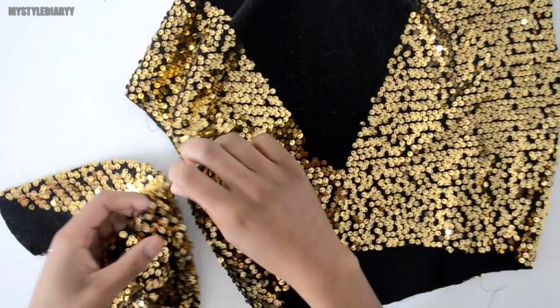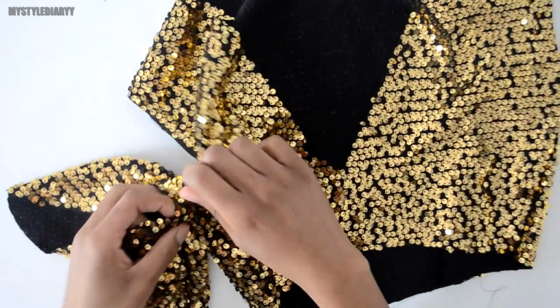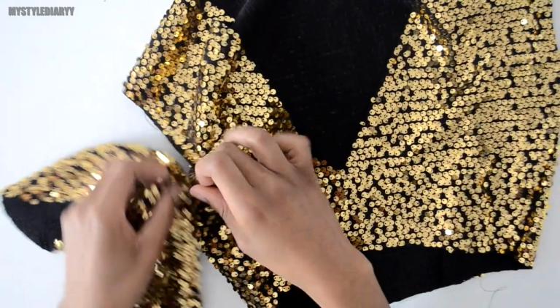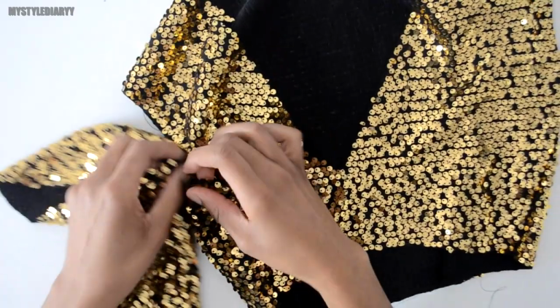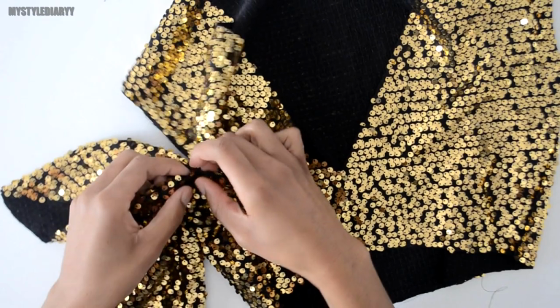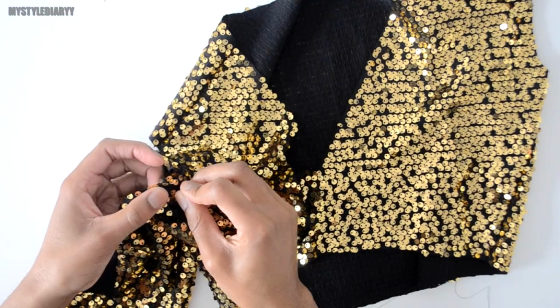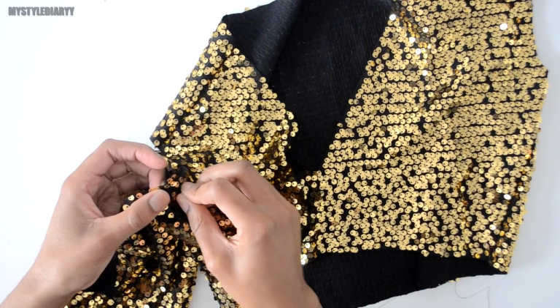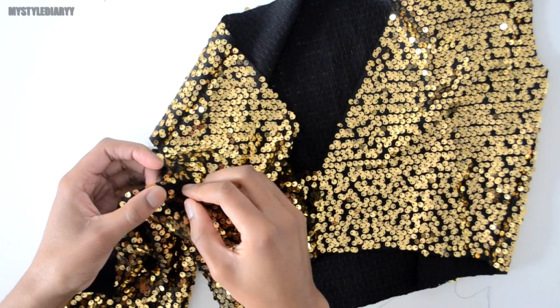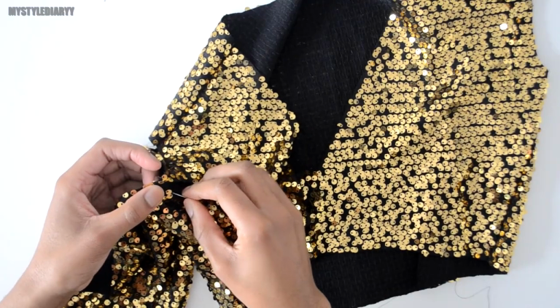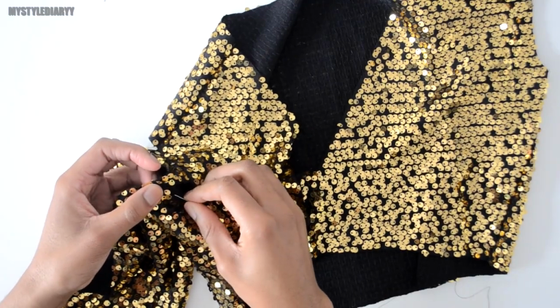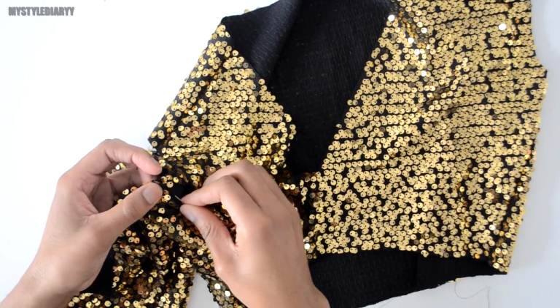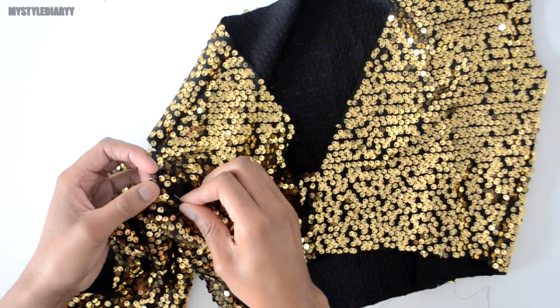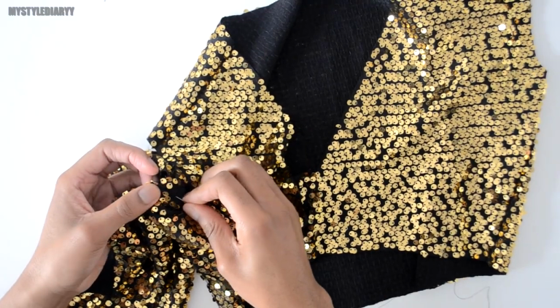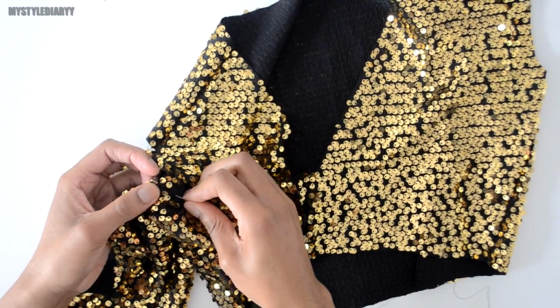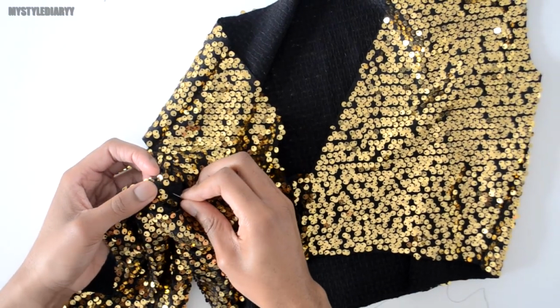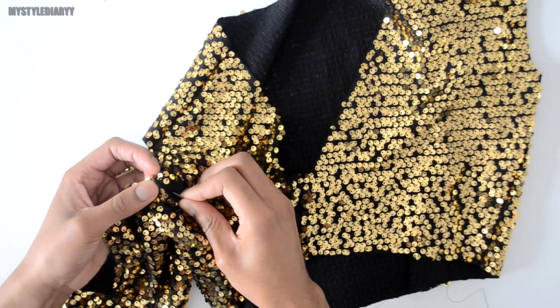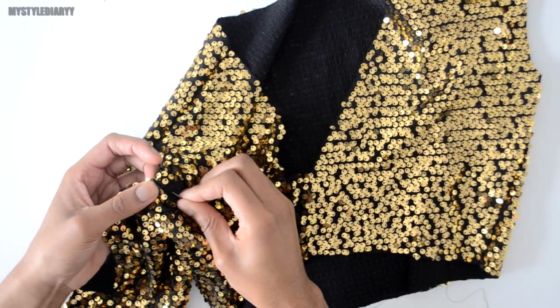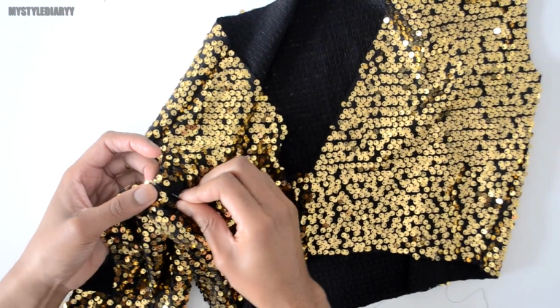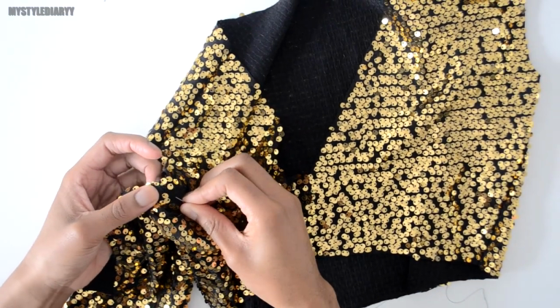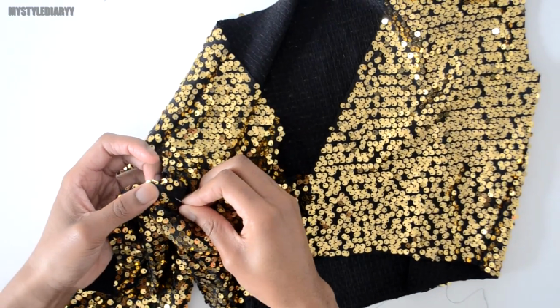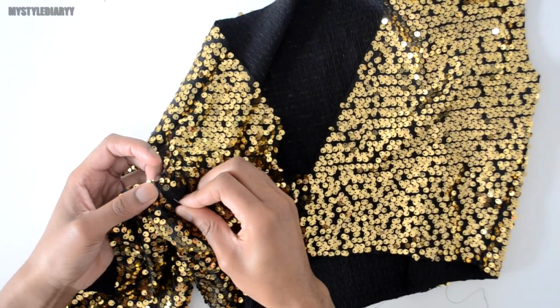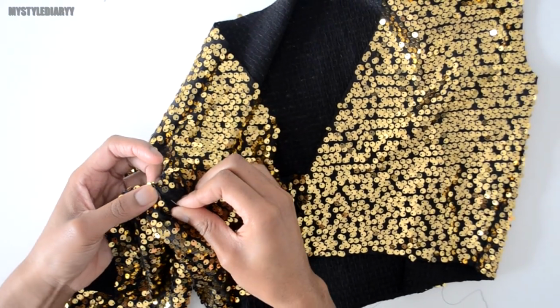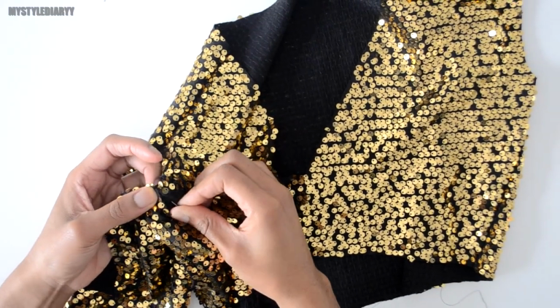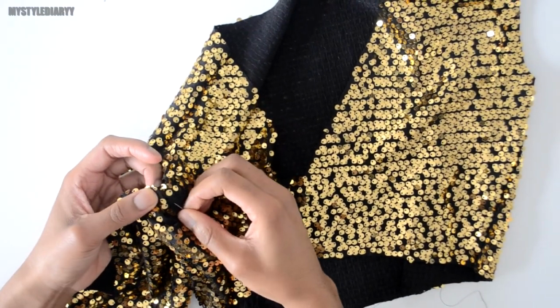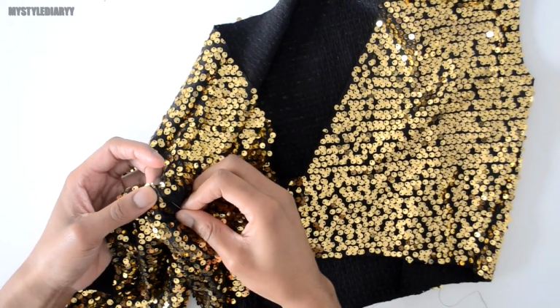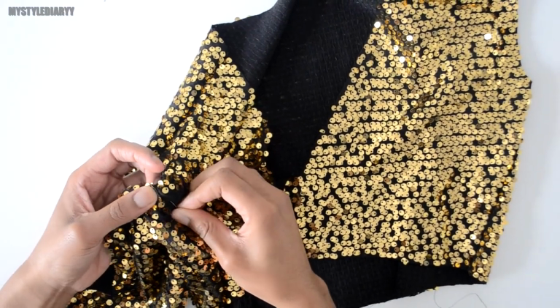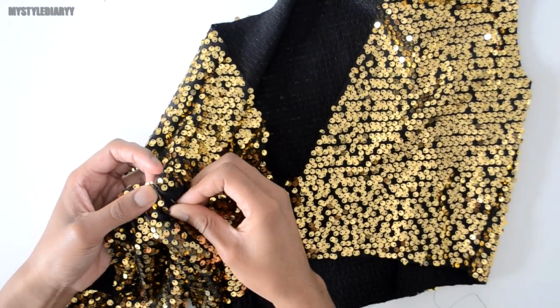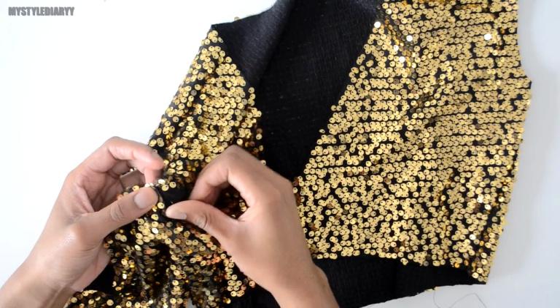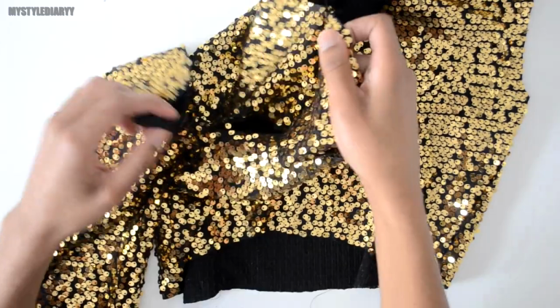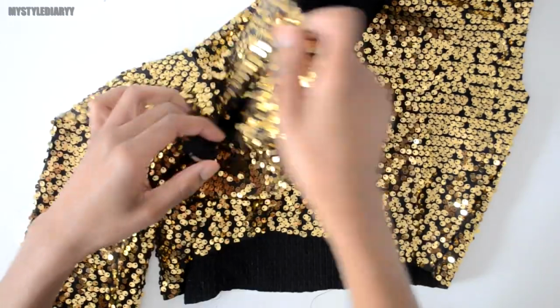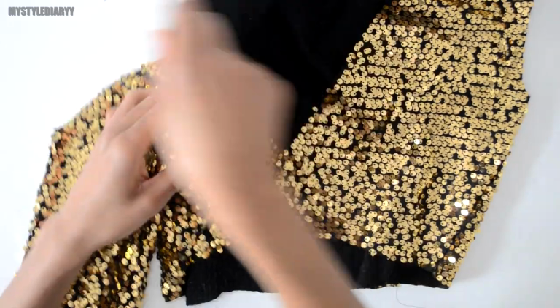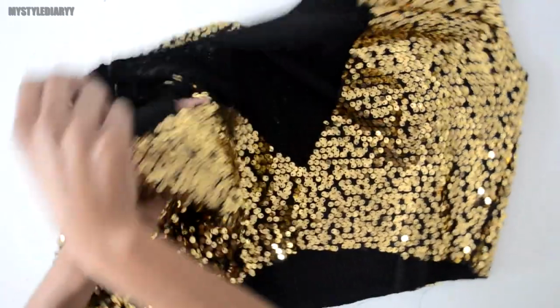Line up the seam. Before you attach the sleeve, double check if you have the correct sleeve, because you don't want your sleeve sewn in backwards.